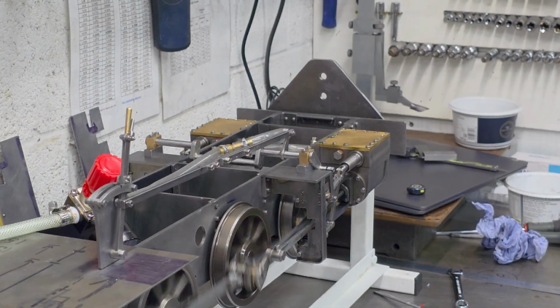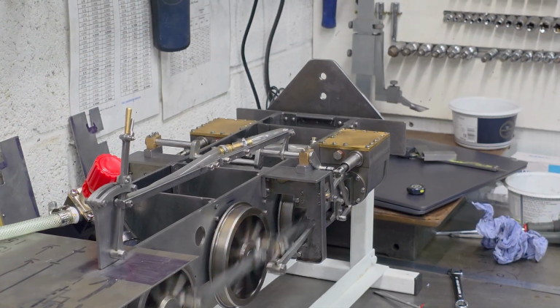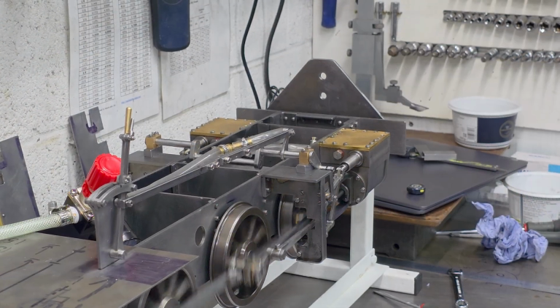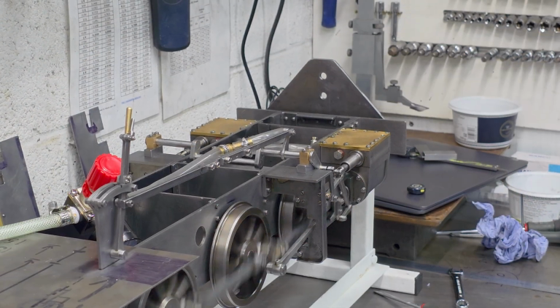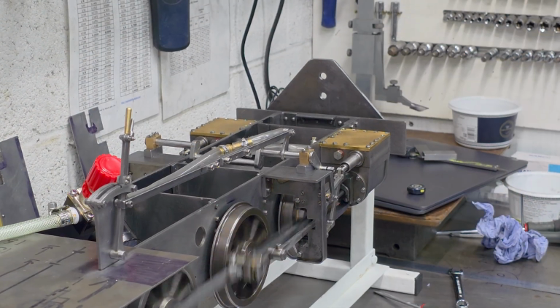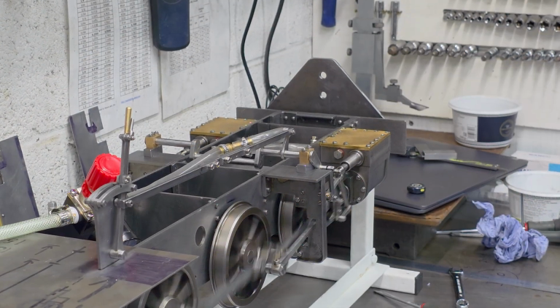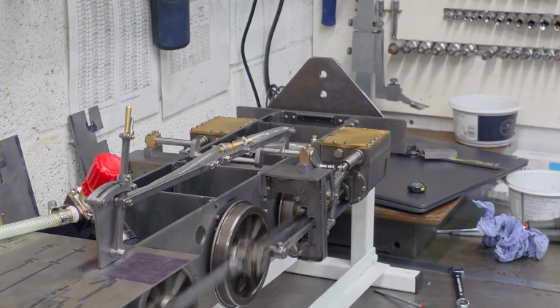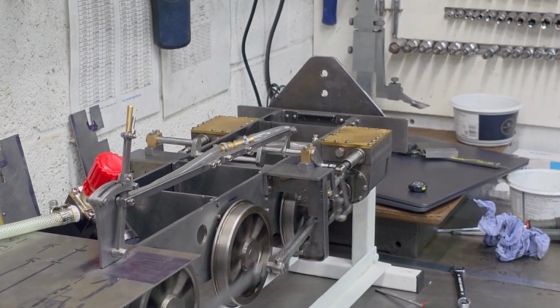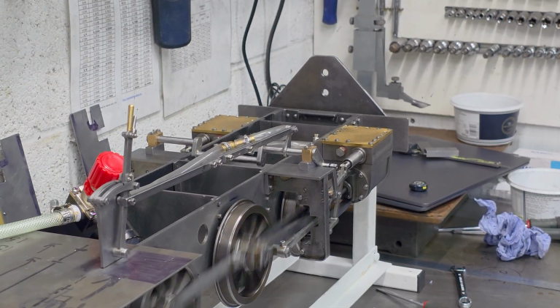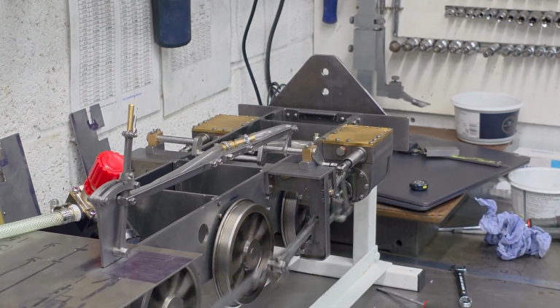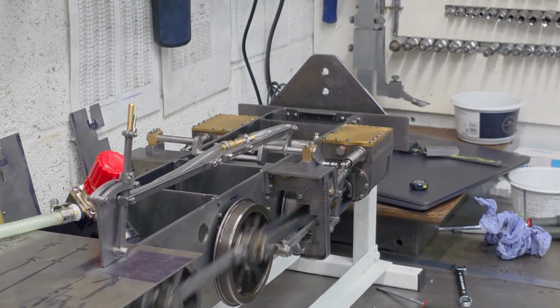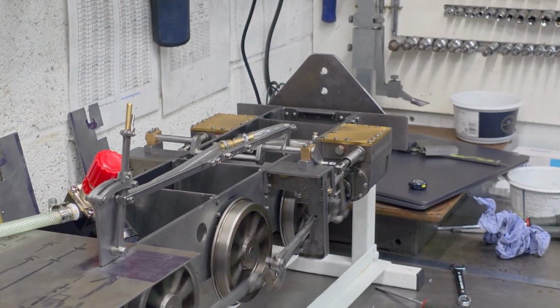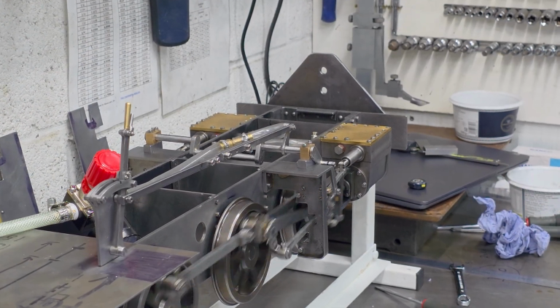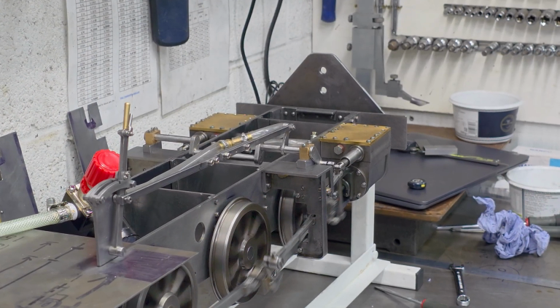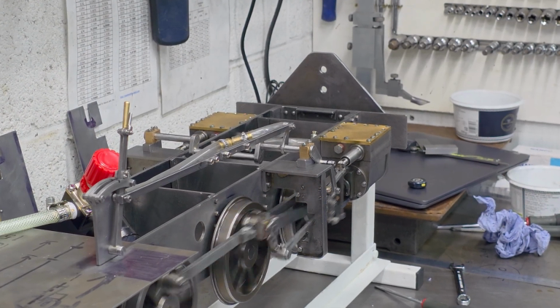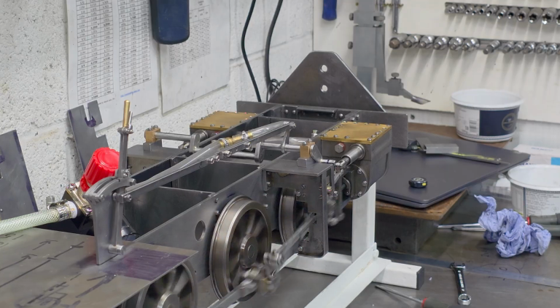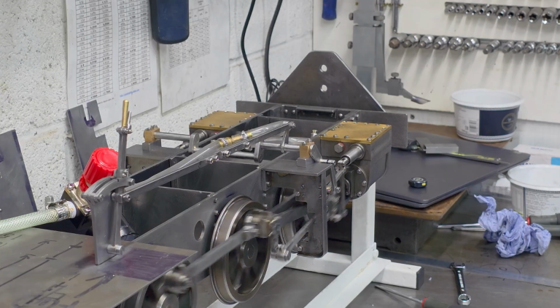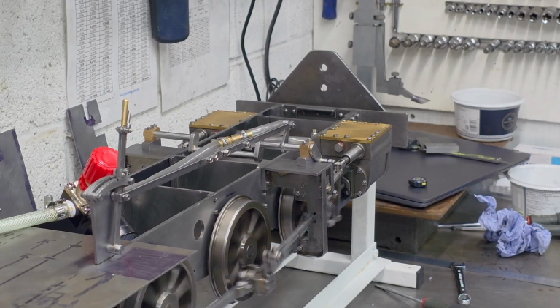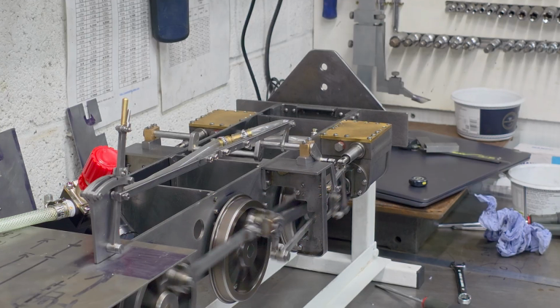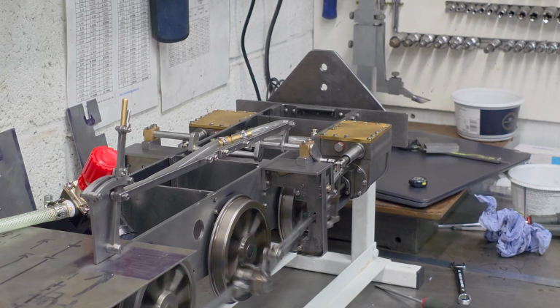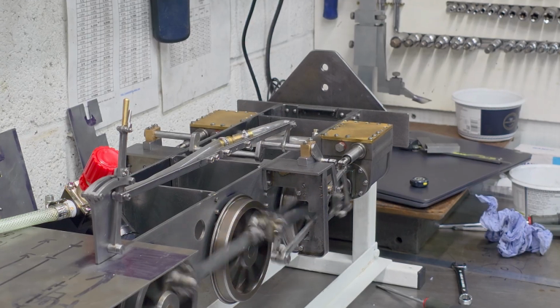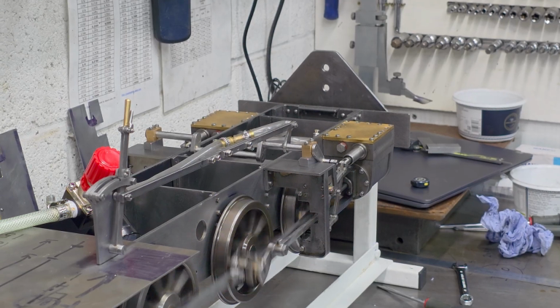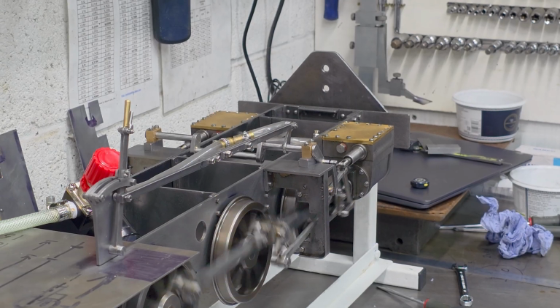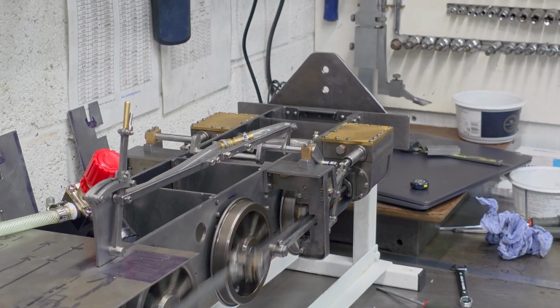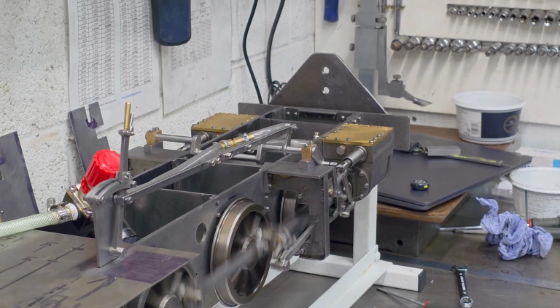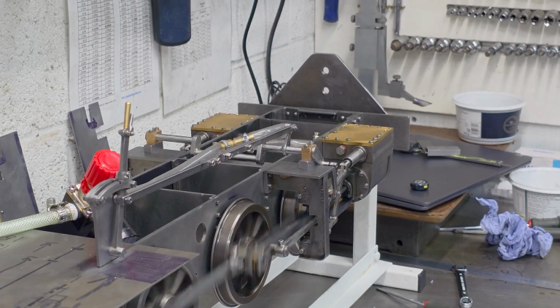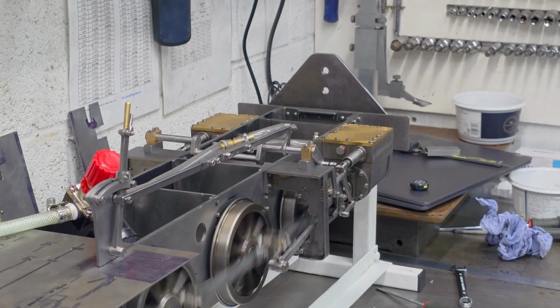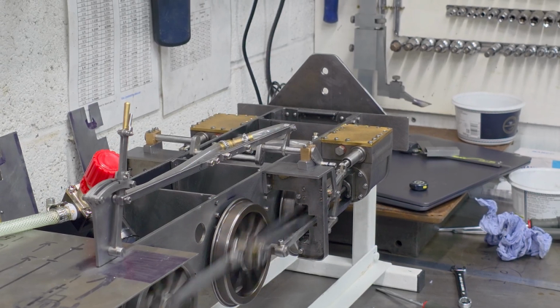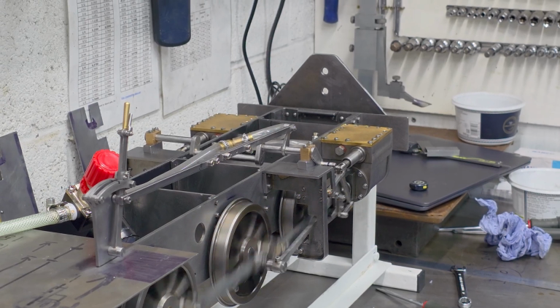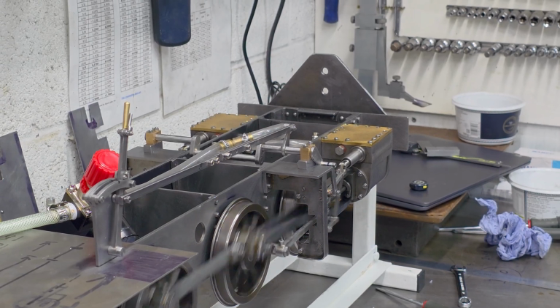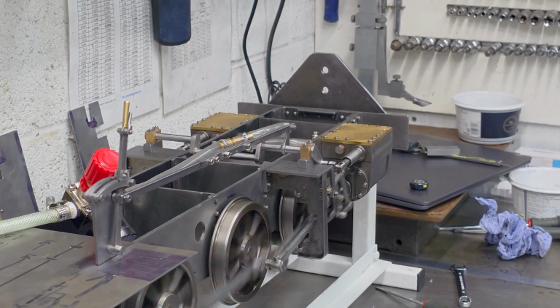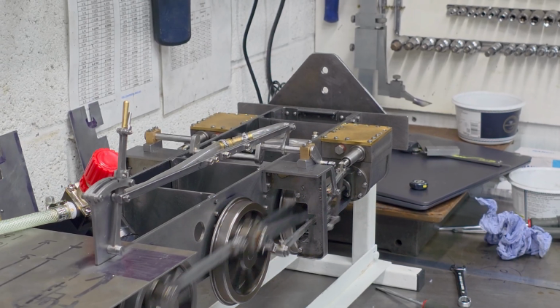I will of course carry on with the build whilst I'm doing that. Thanks for watching.